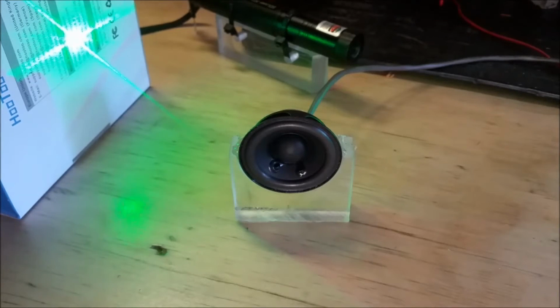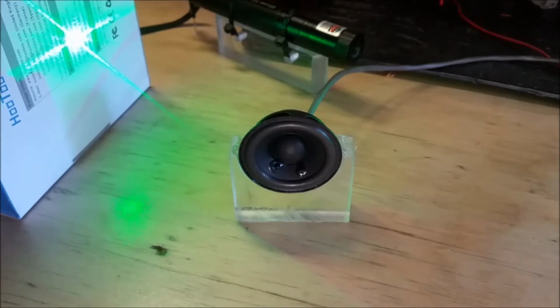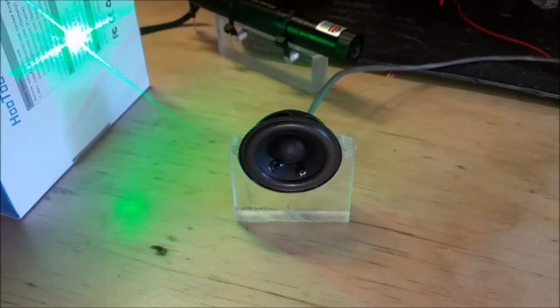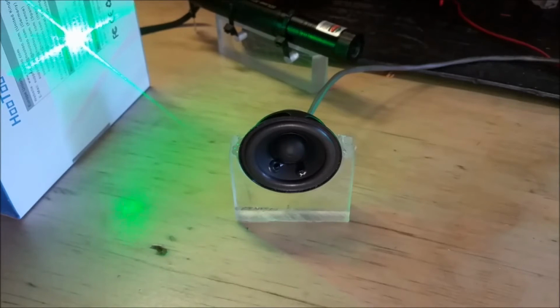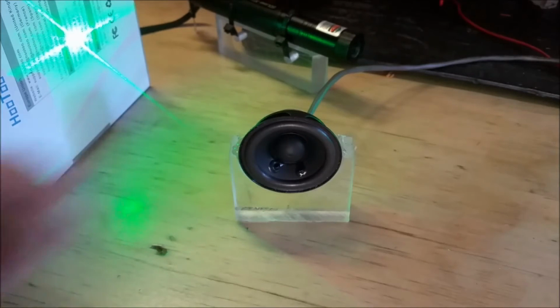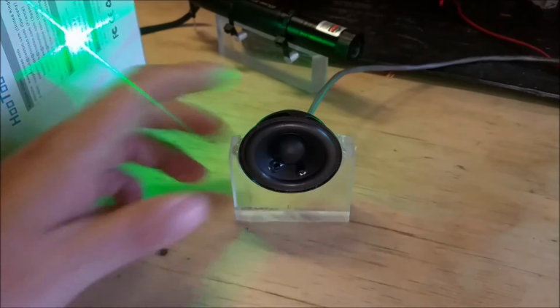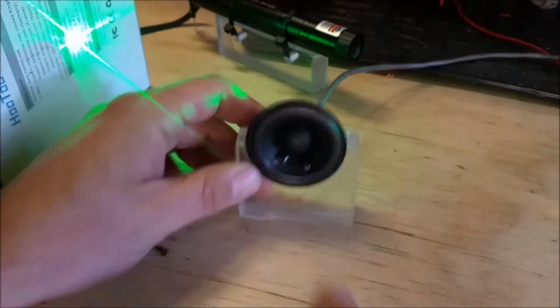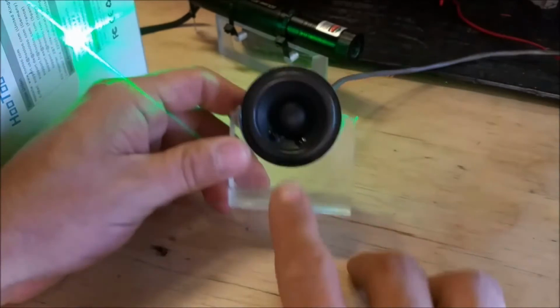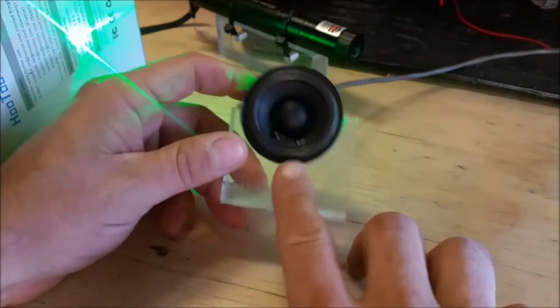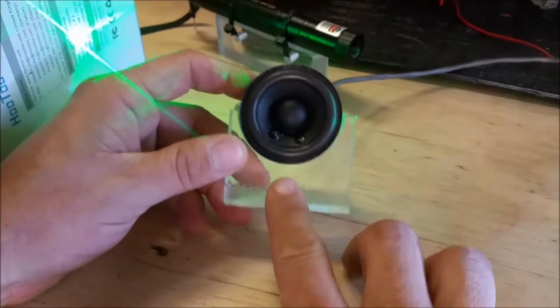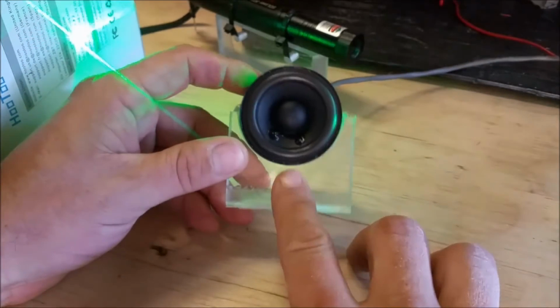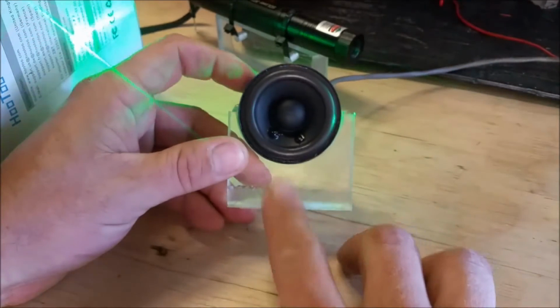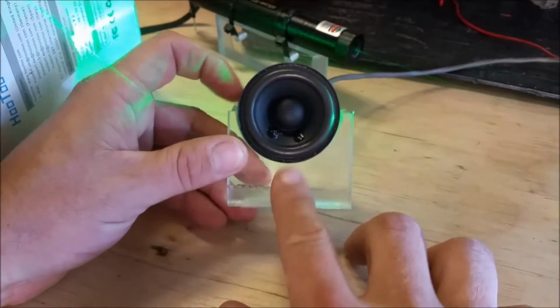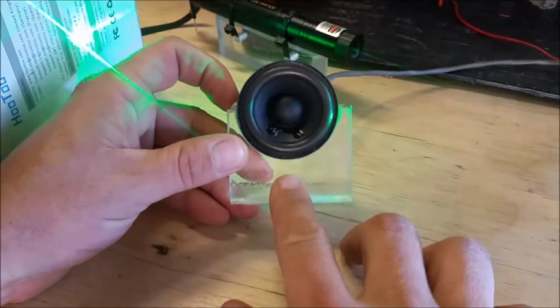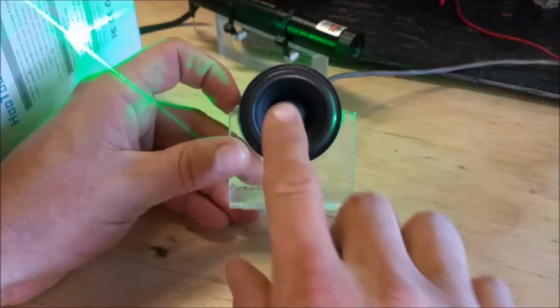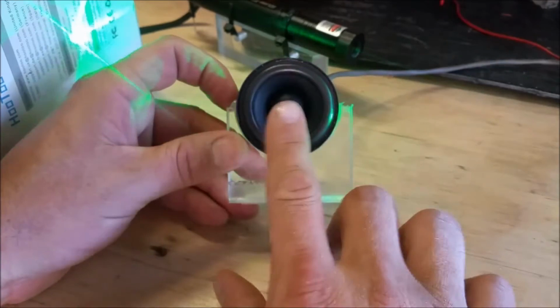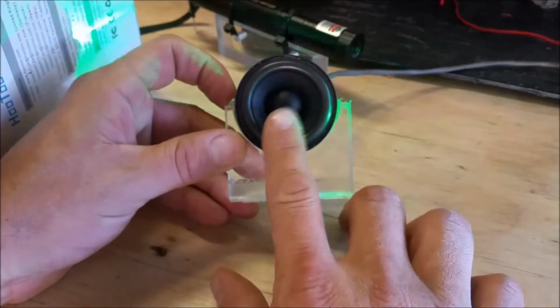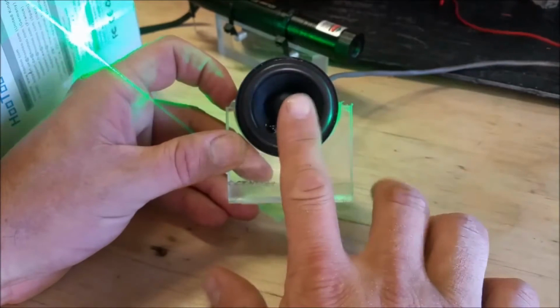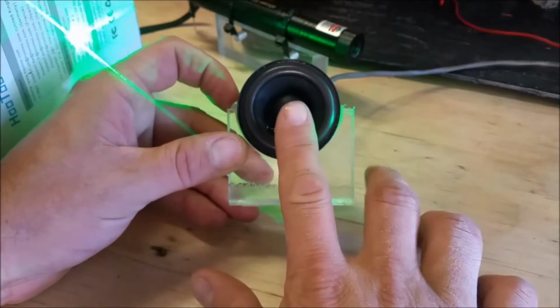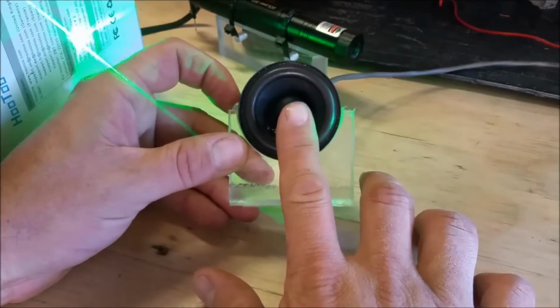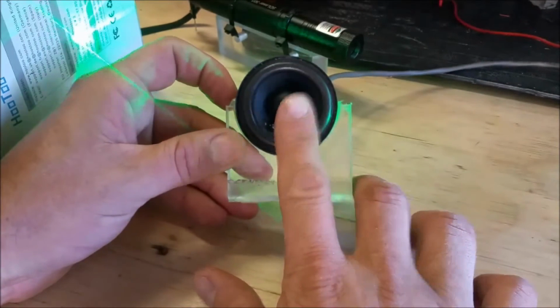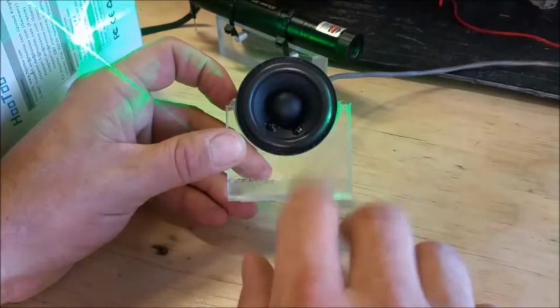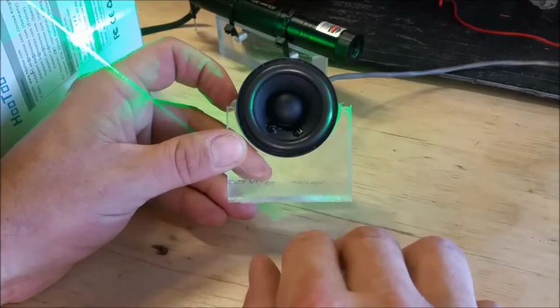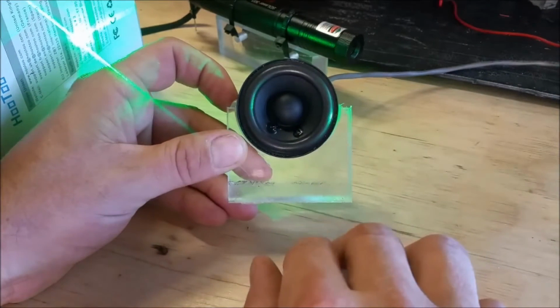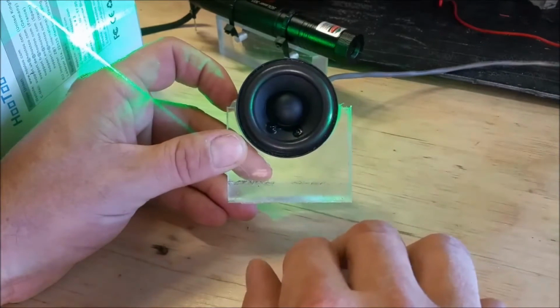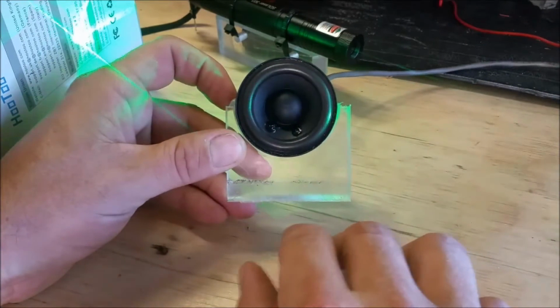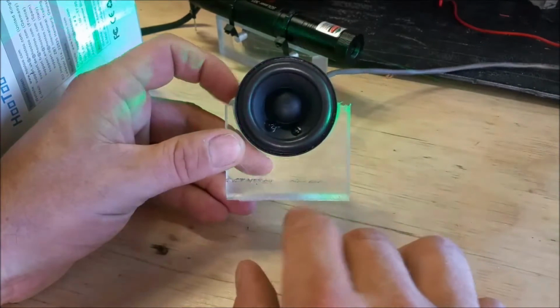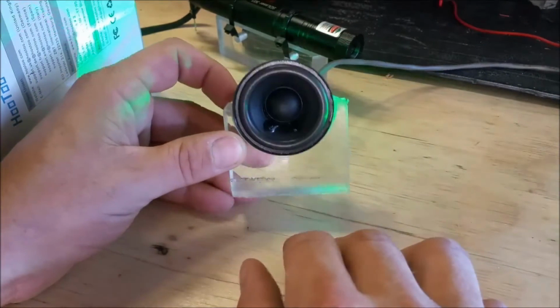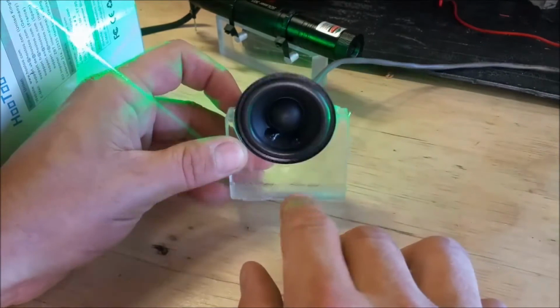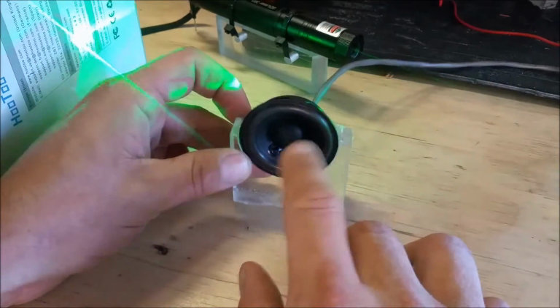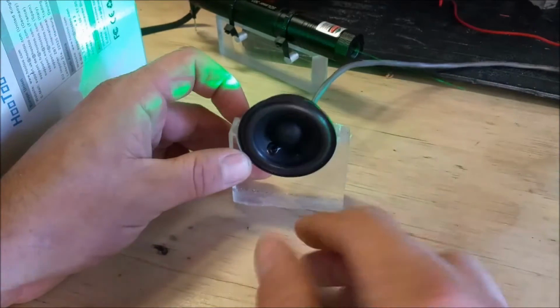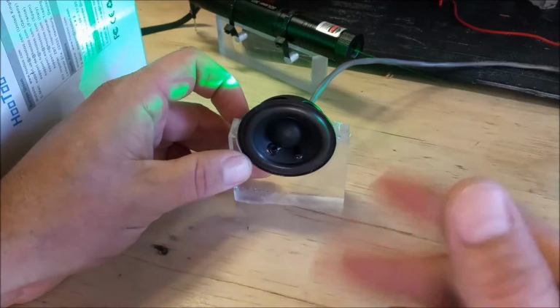Hello YouTube. Welcome to my laboratory. Today we're going to show you how to build a laser optical bench.